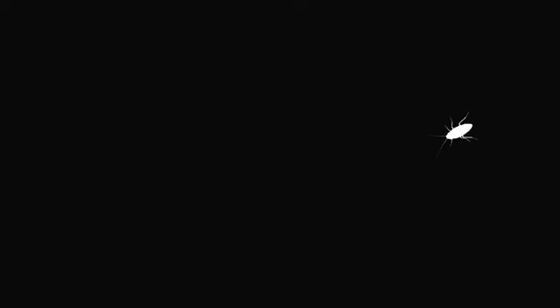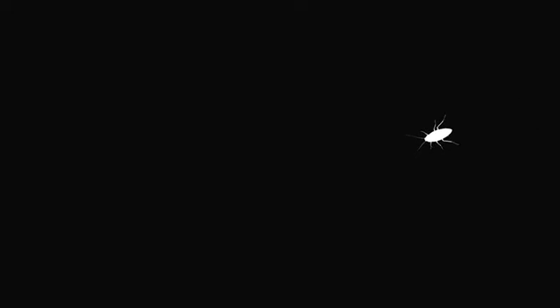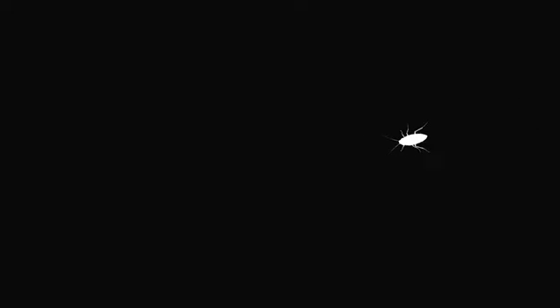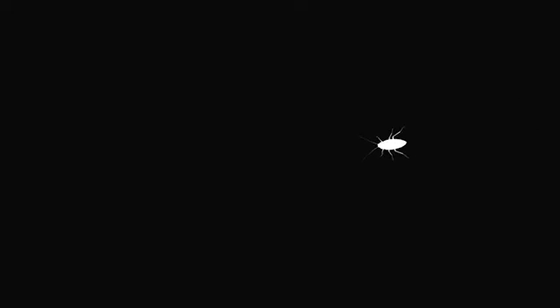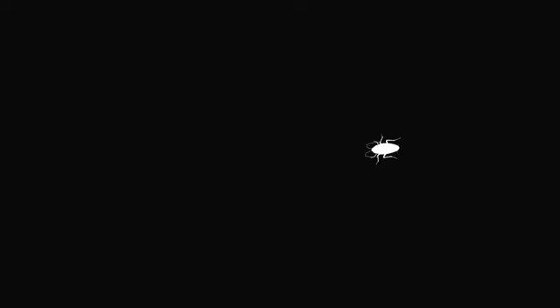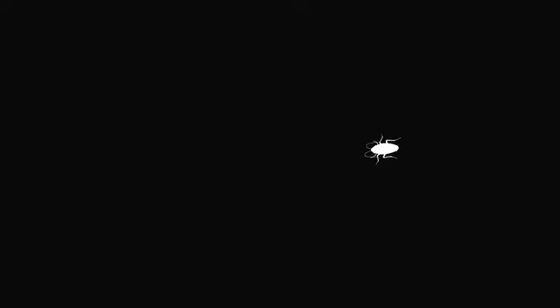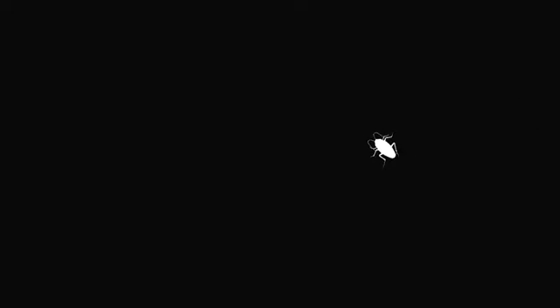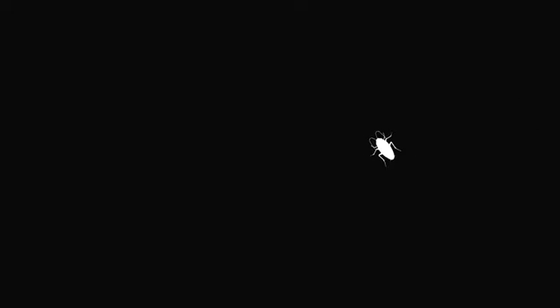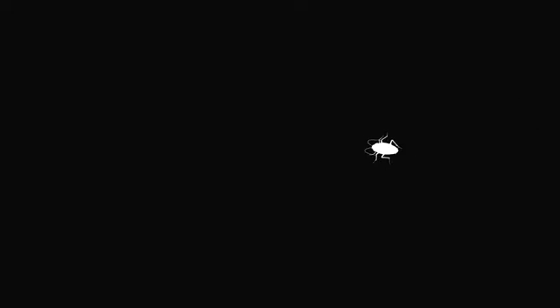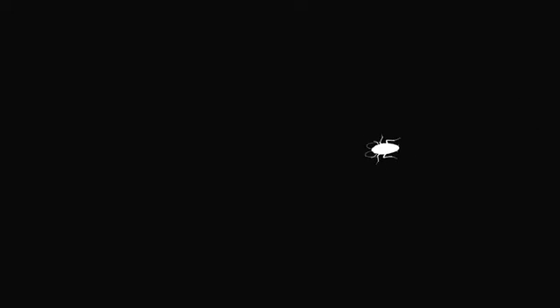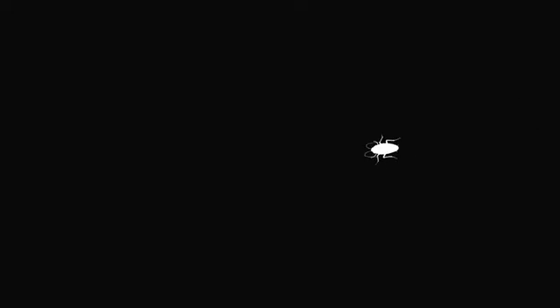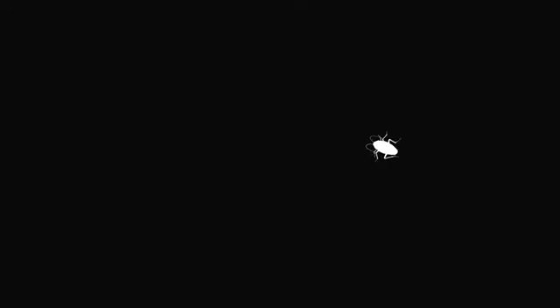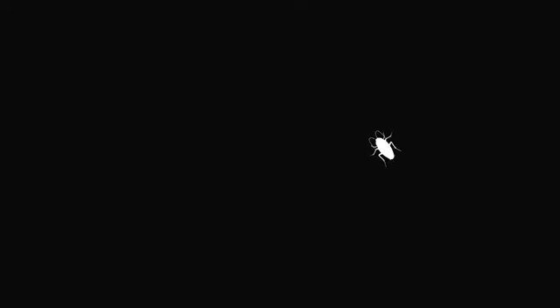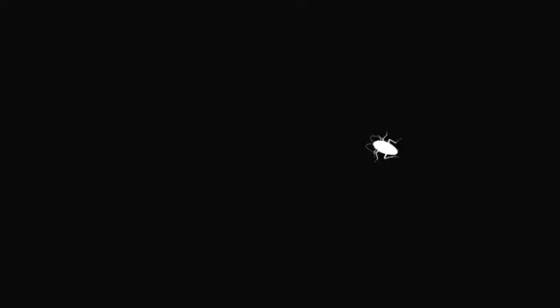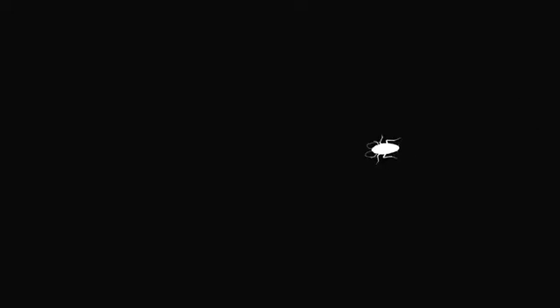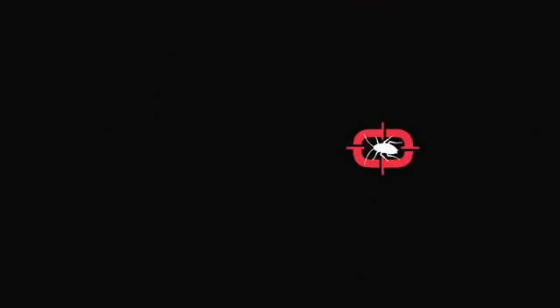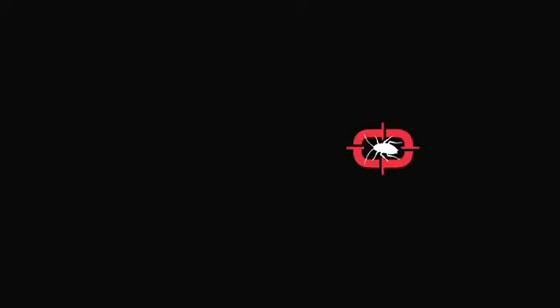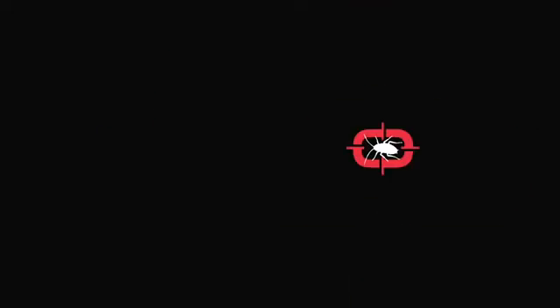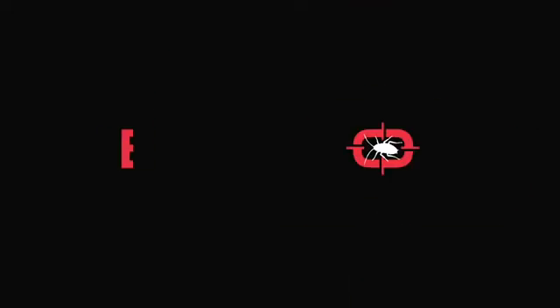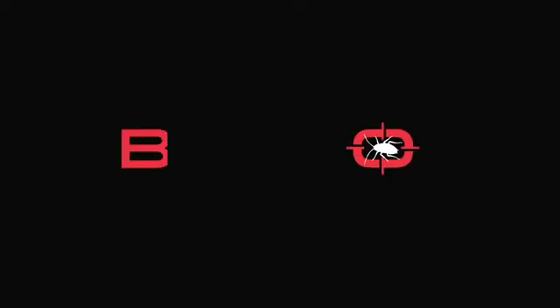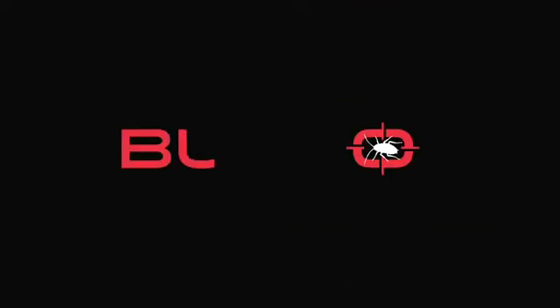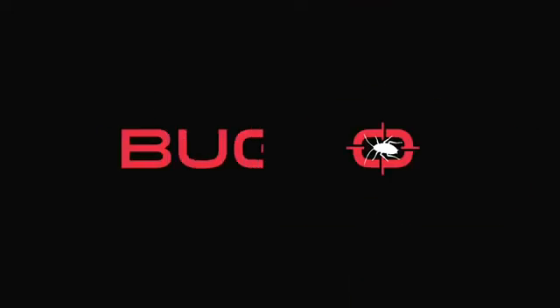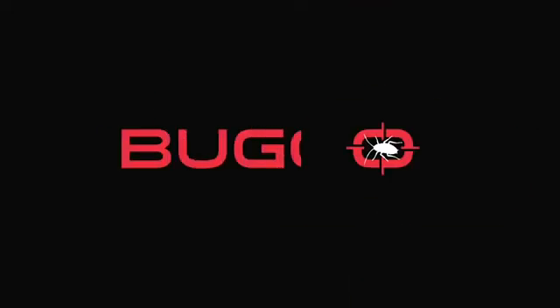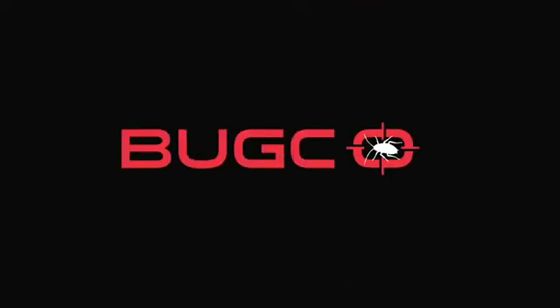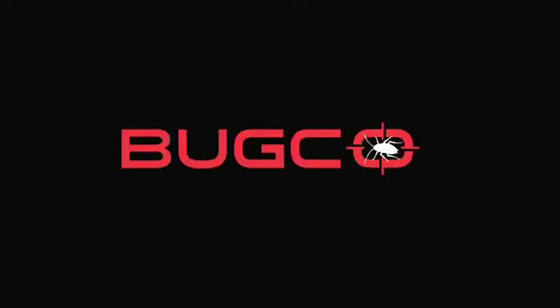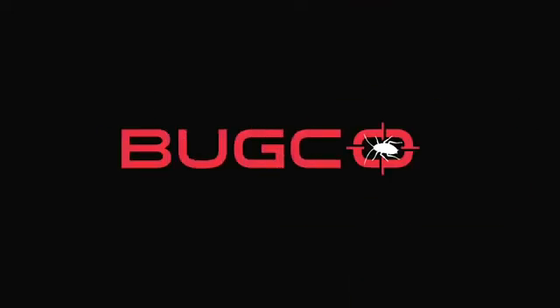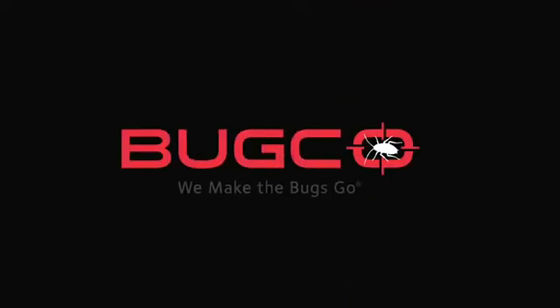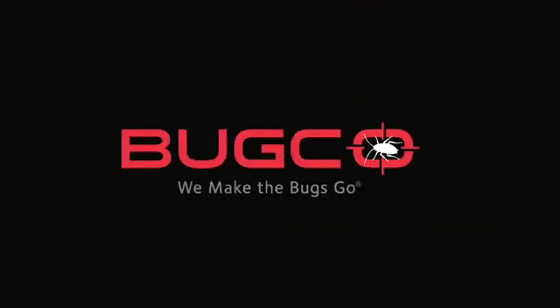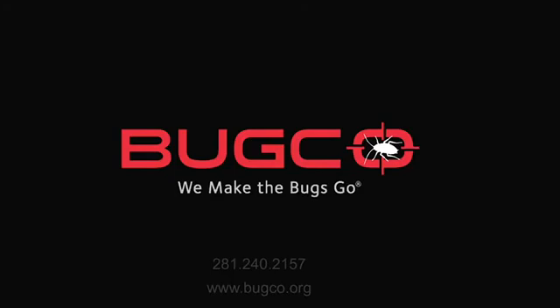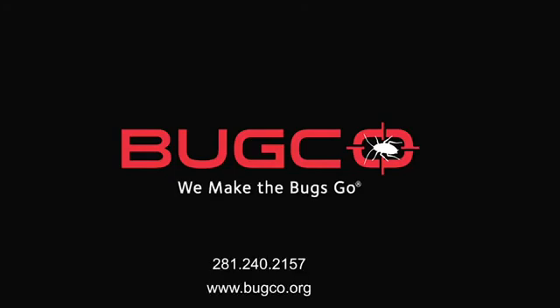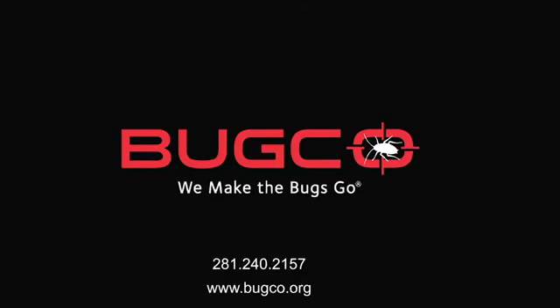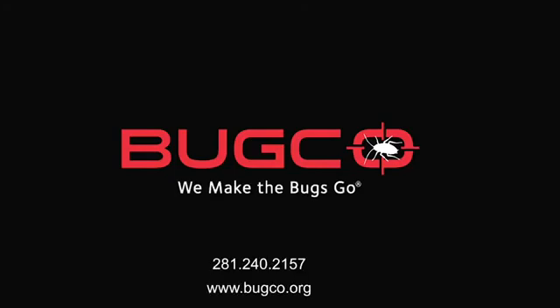Bucko — we make the bugs go. B-U-G-C-O dot org.